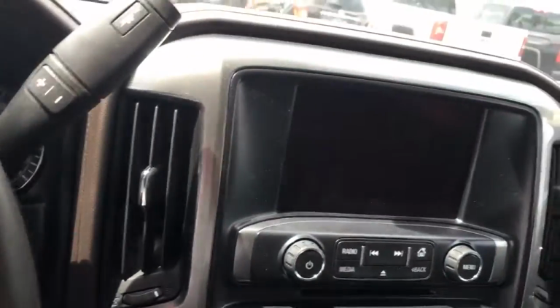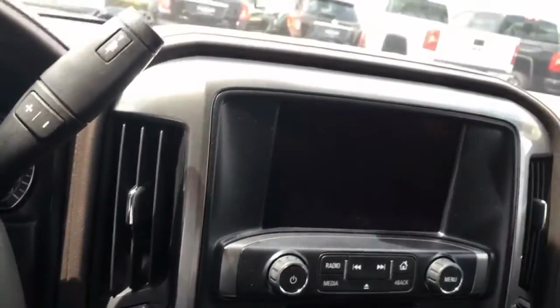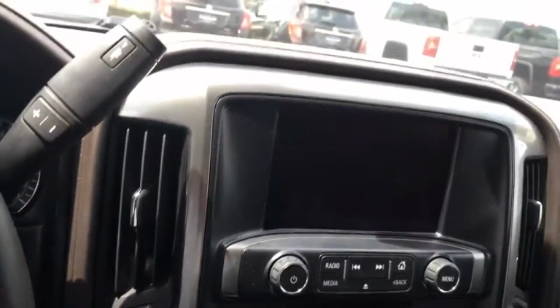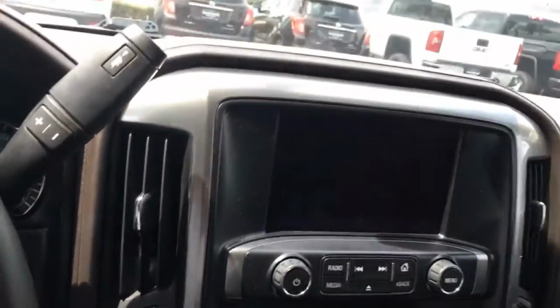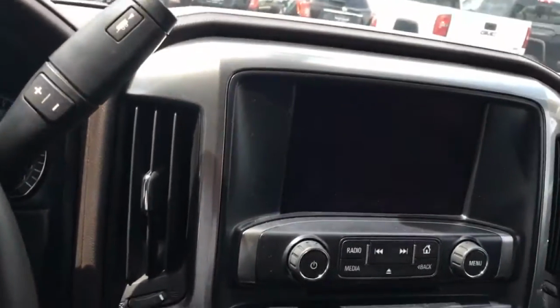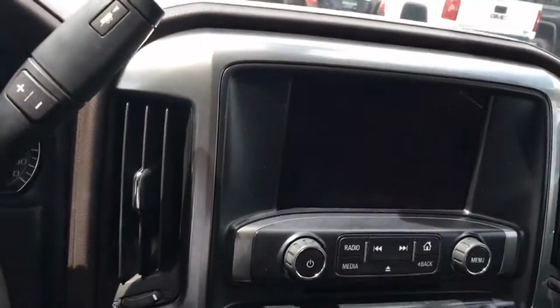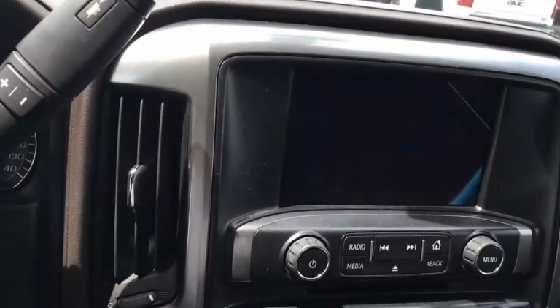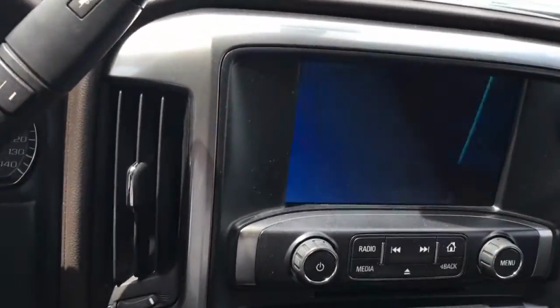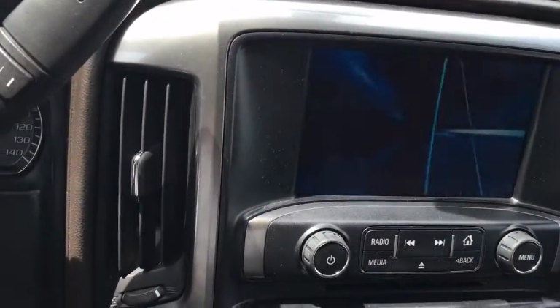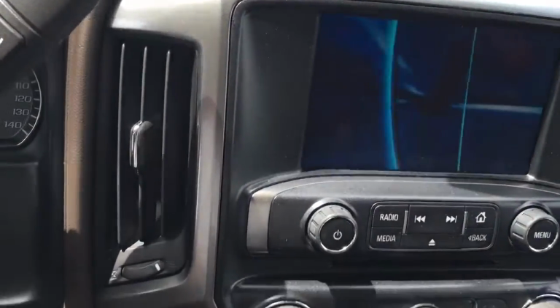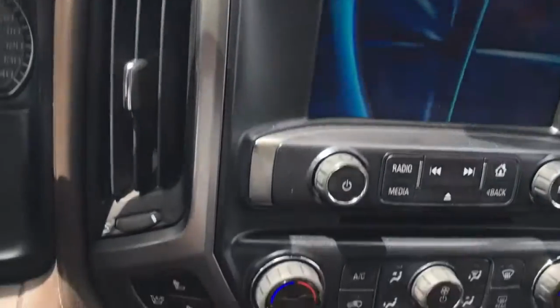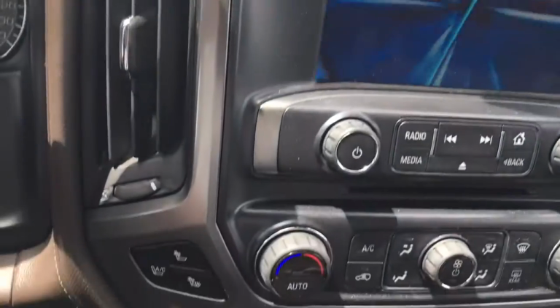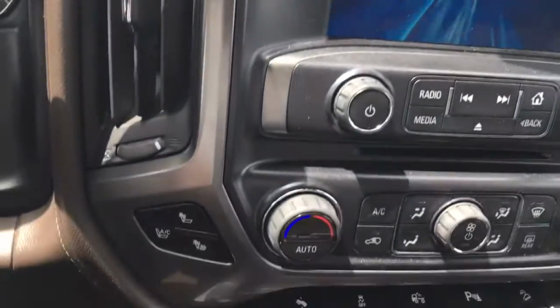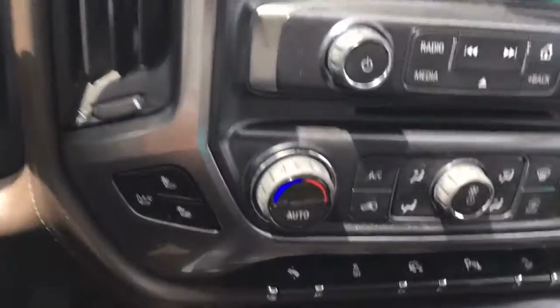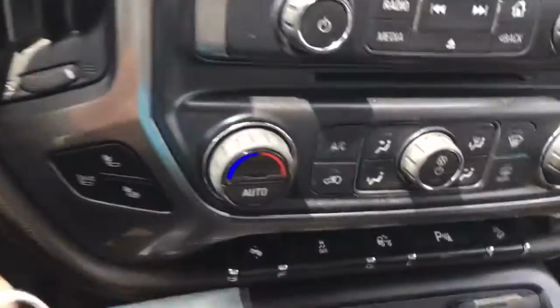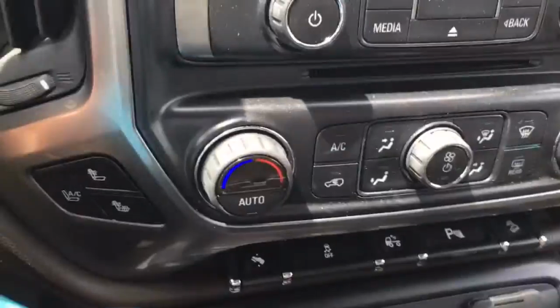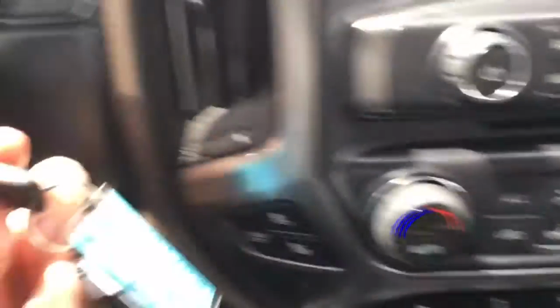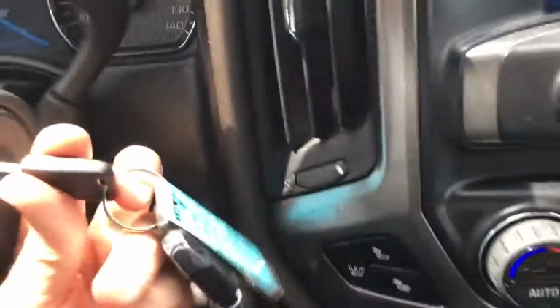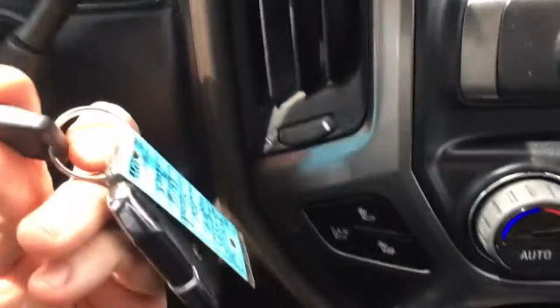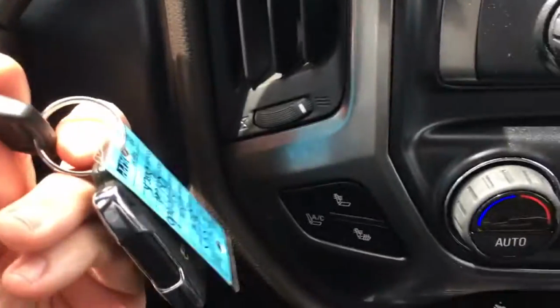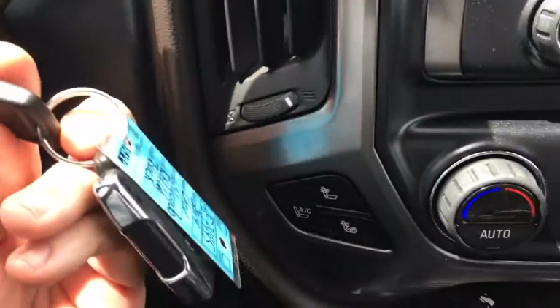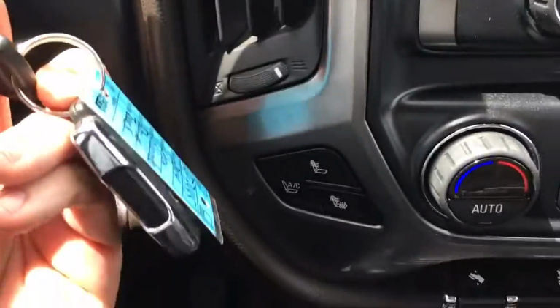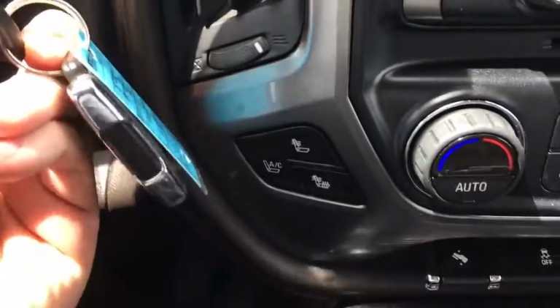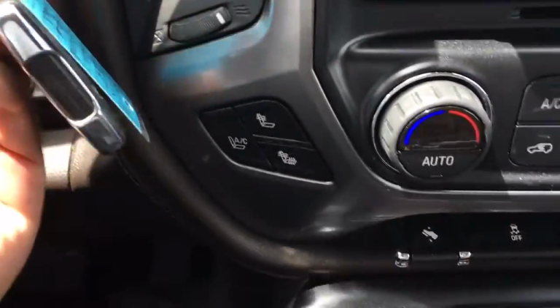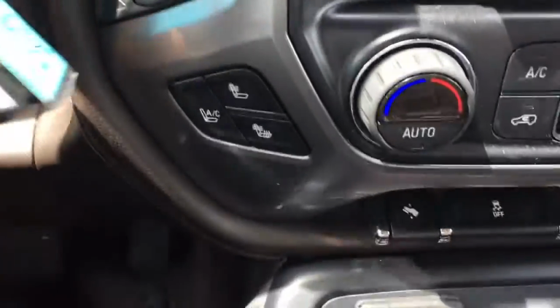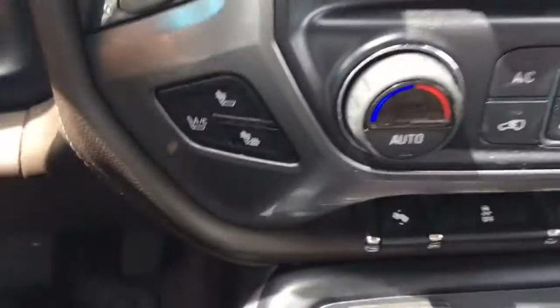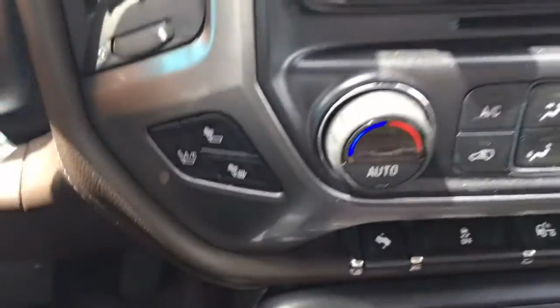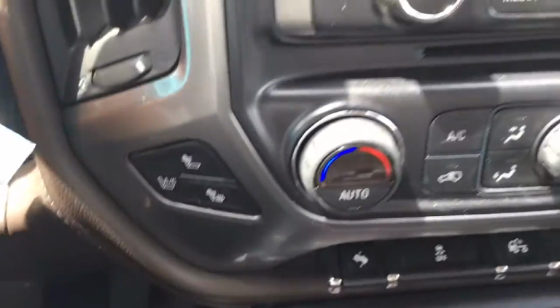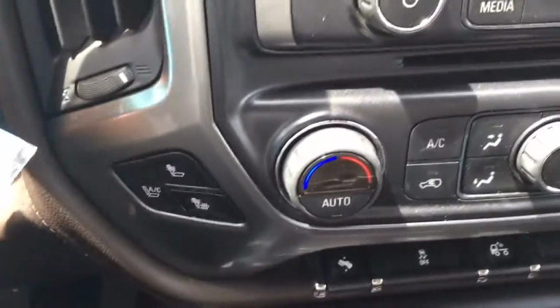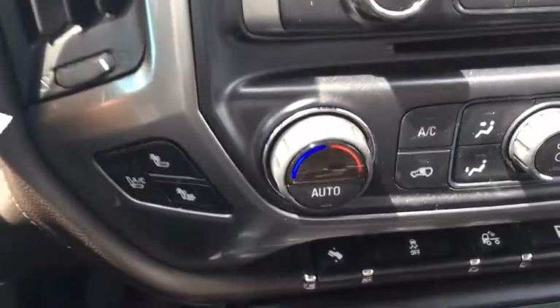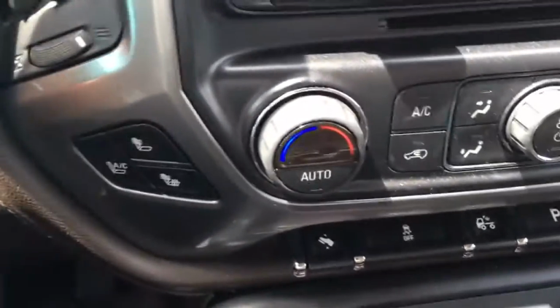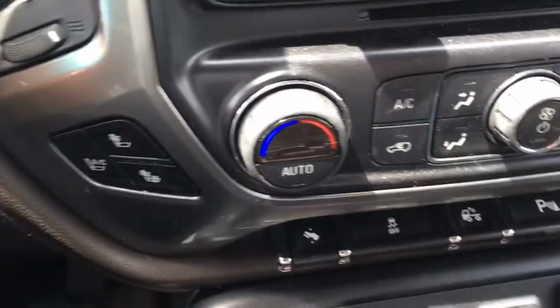When you start your vehicle remotely, you still need to put the key in and turn it. It doesn't make it do anything else.